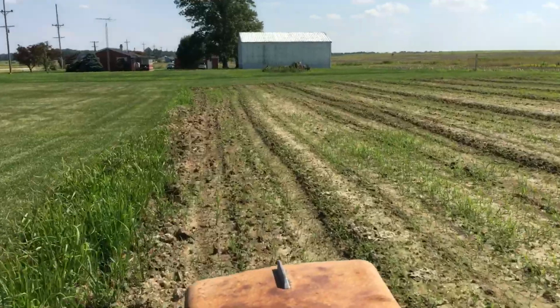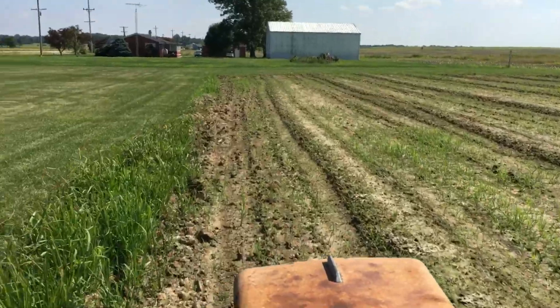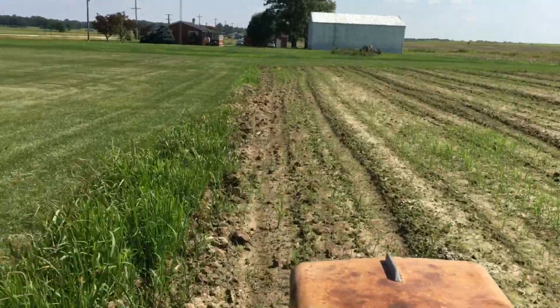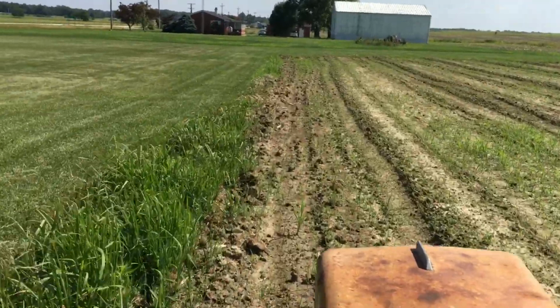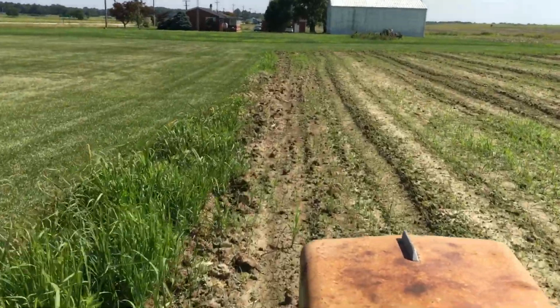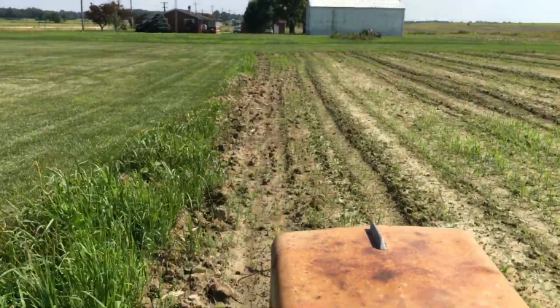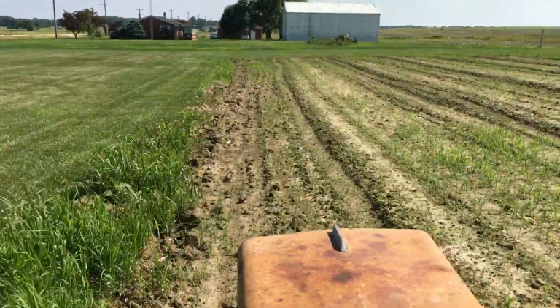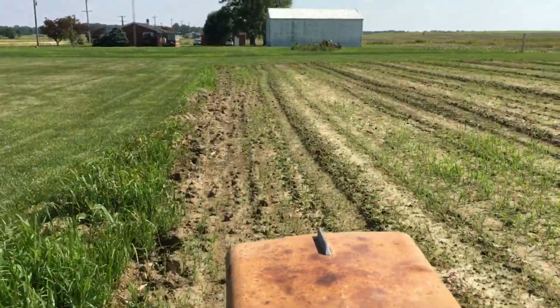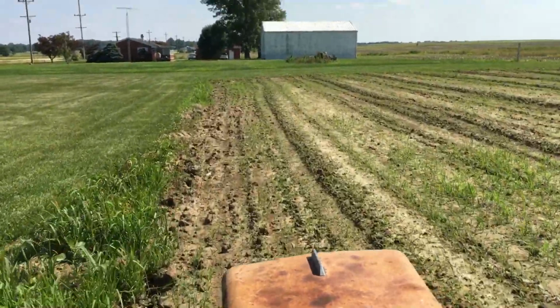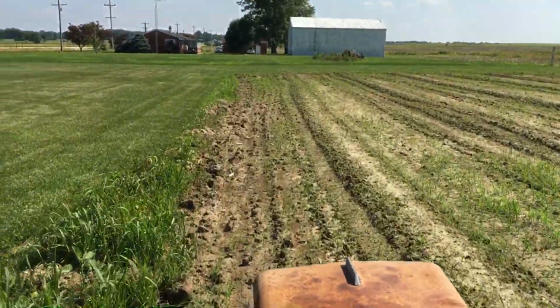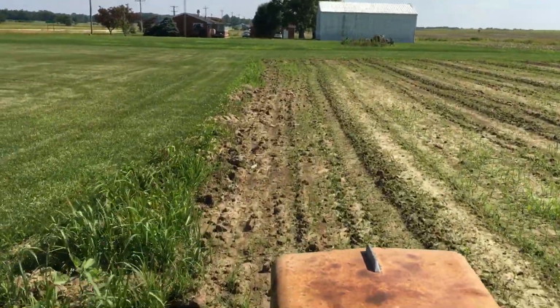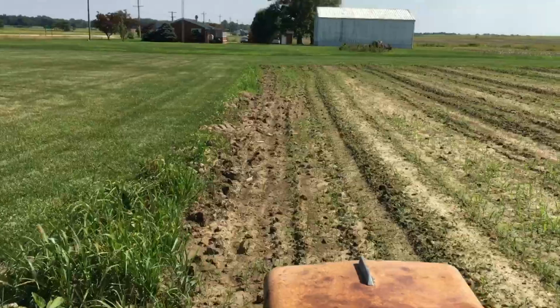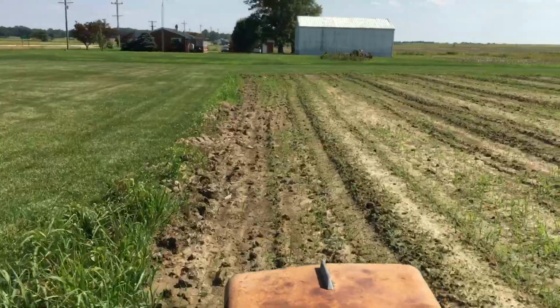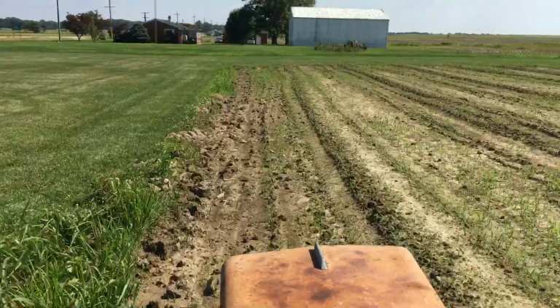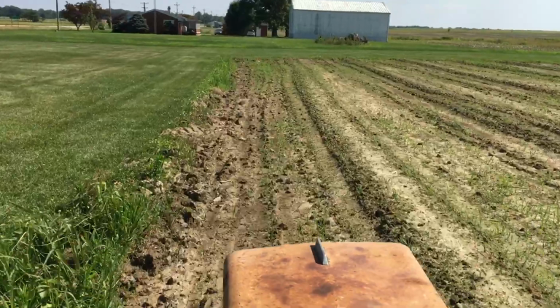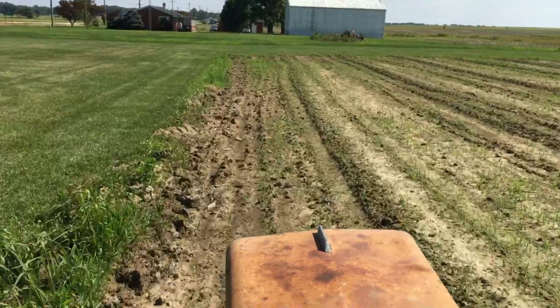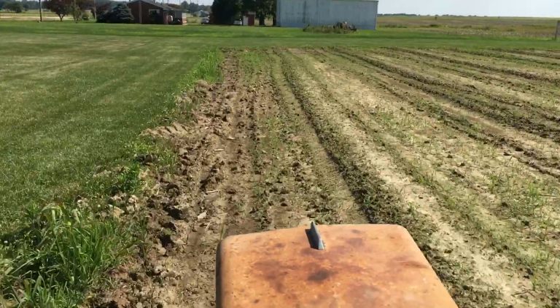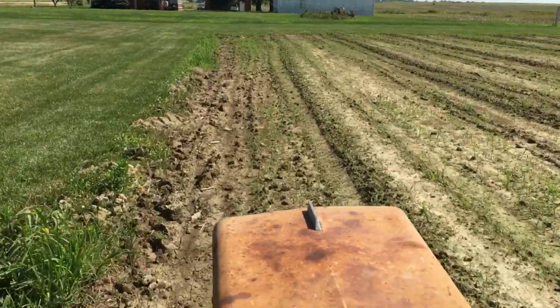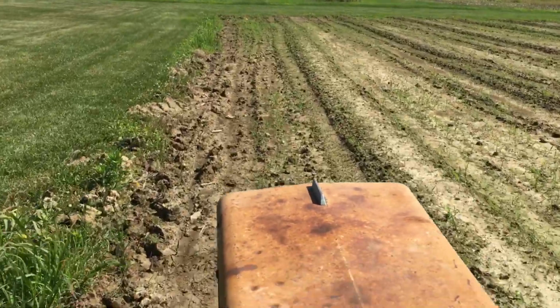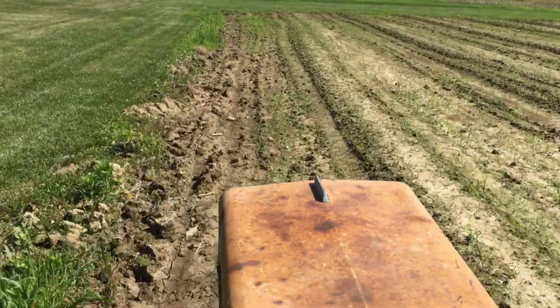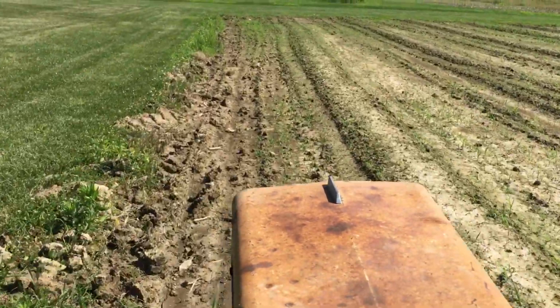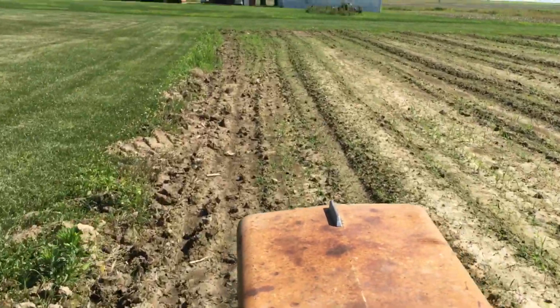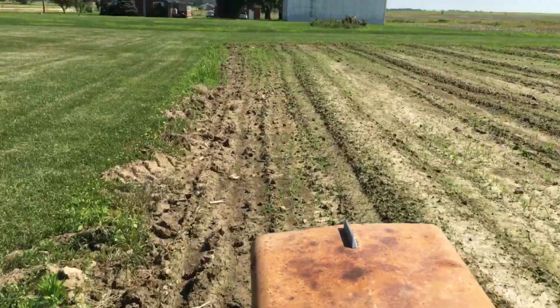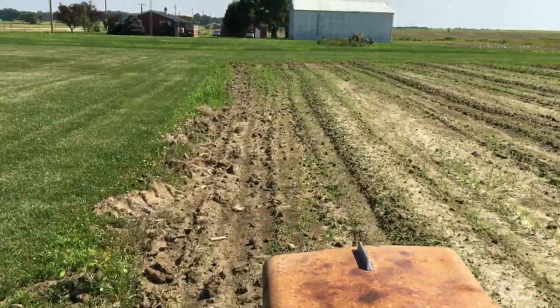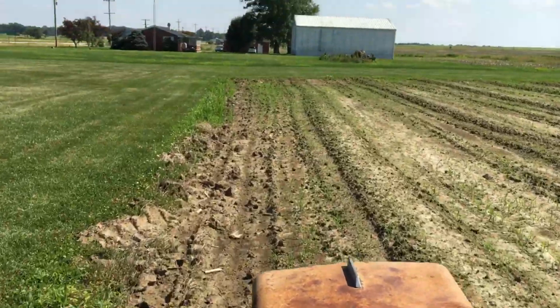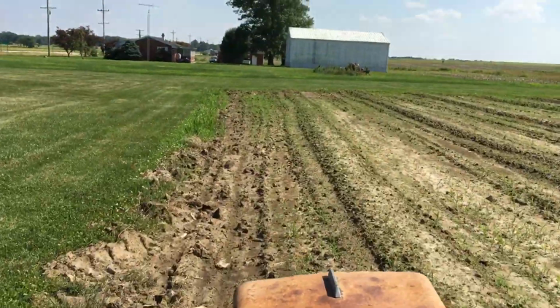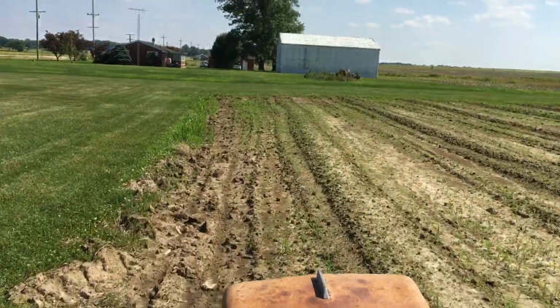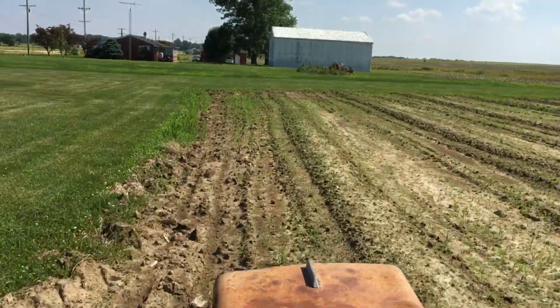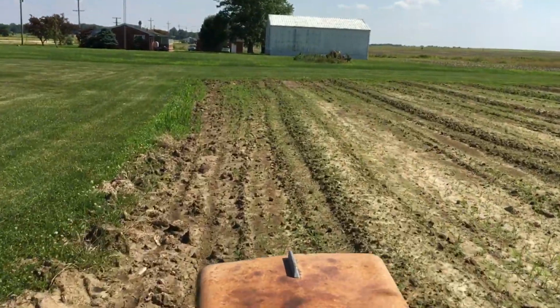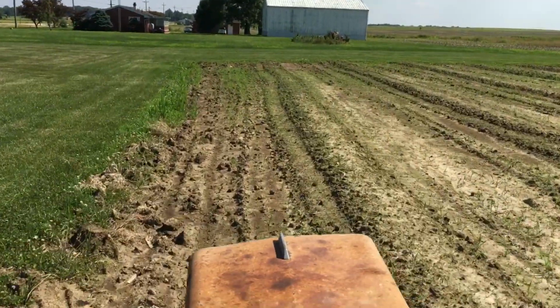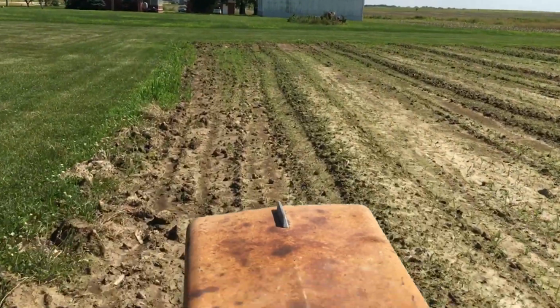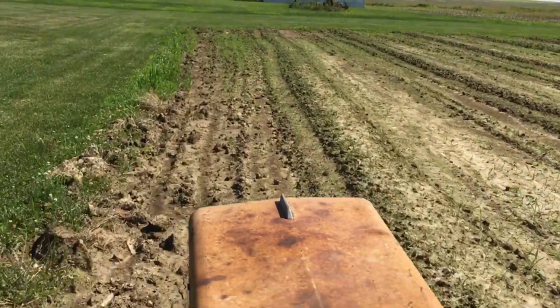This reminds me of my old Uncle Wombat and Brock — he taught me a lot about farming.